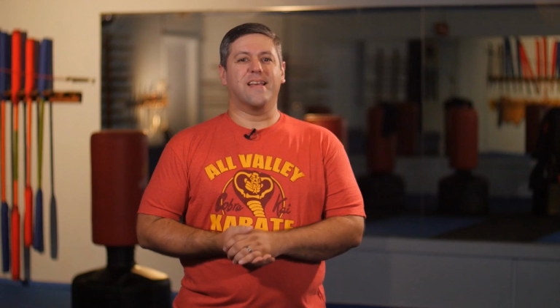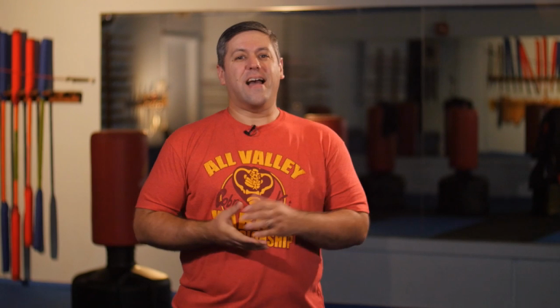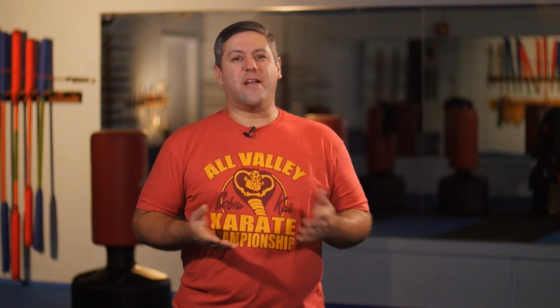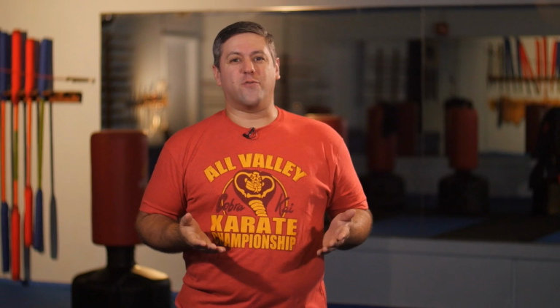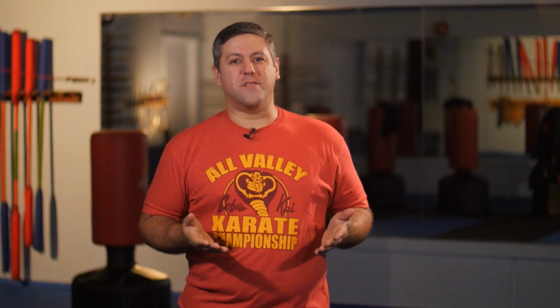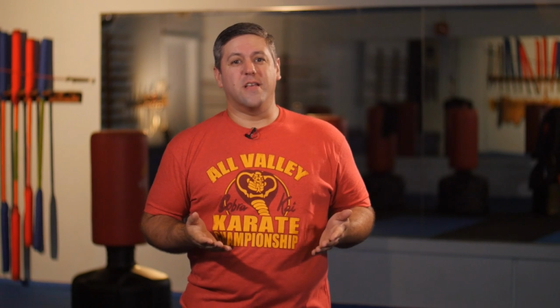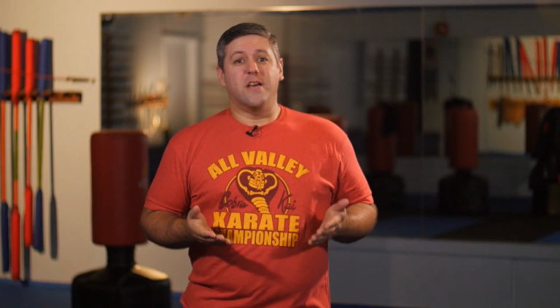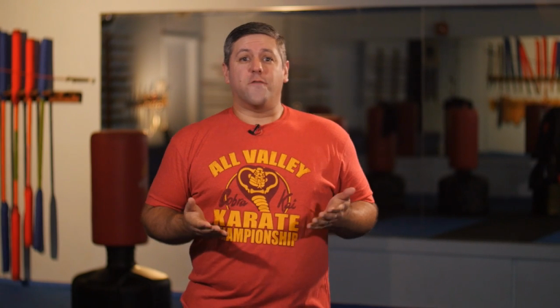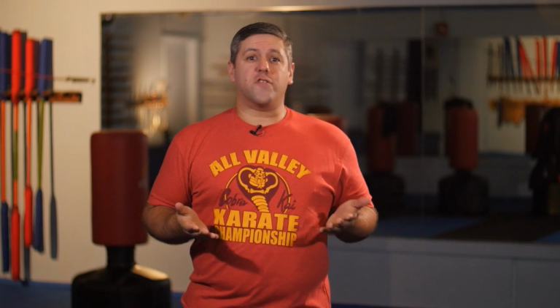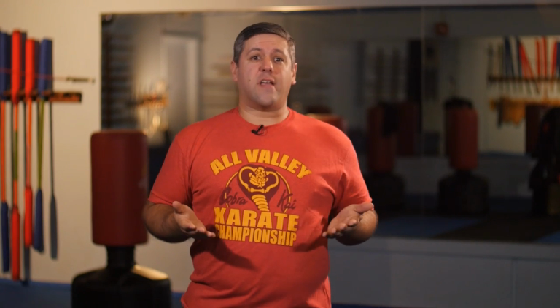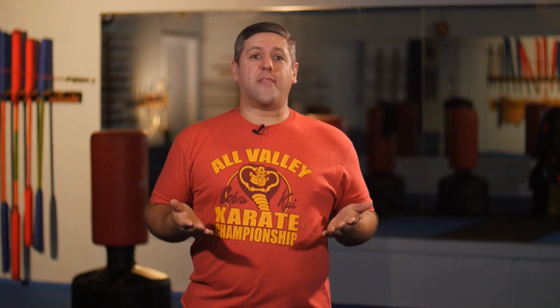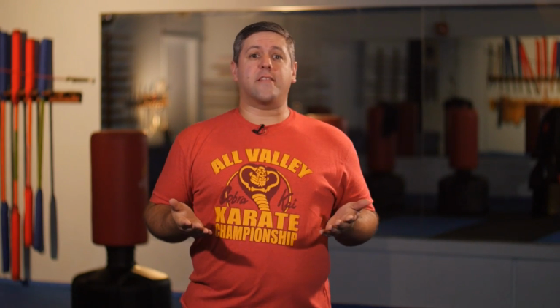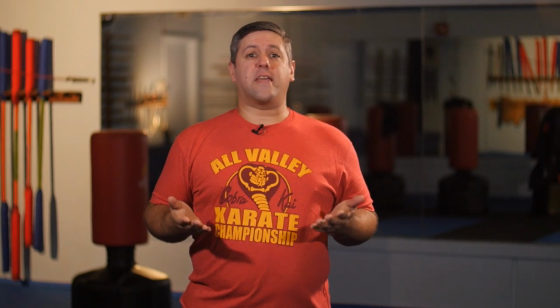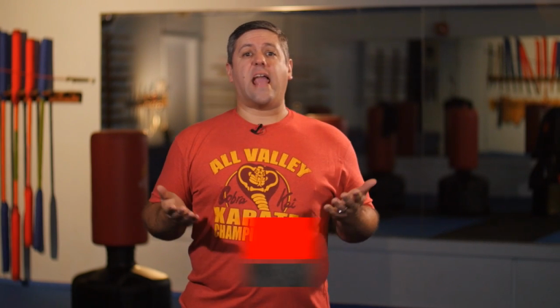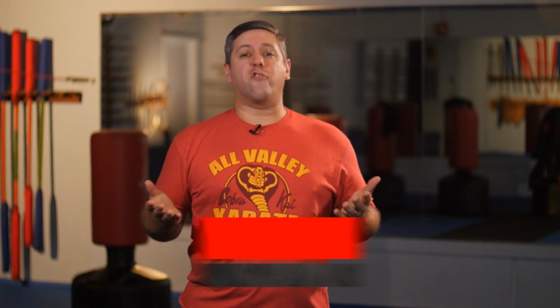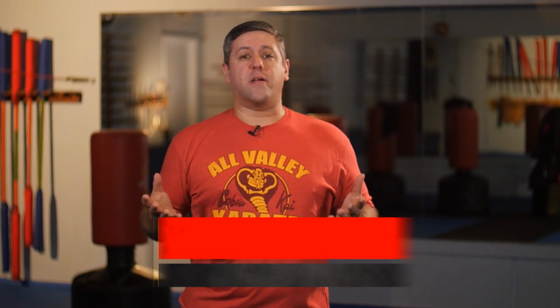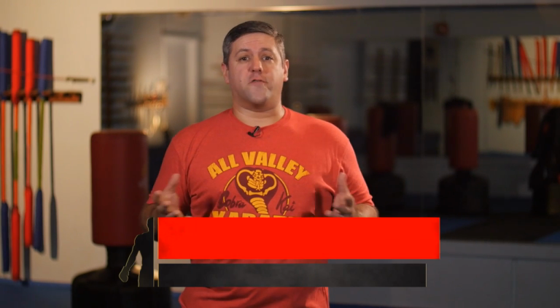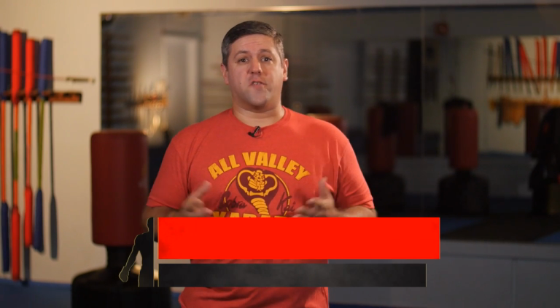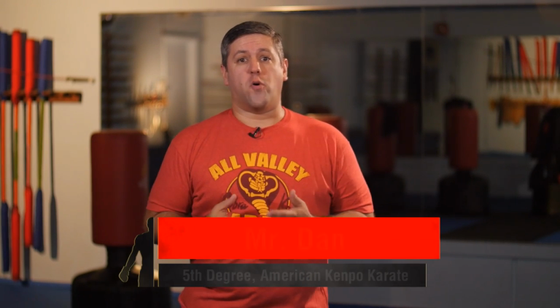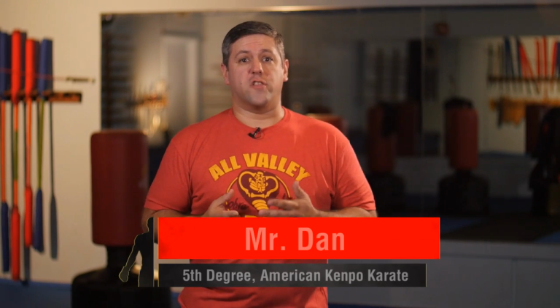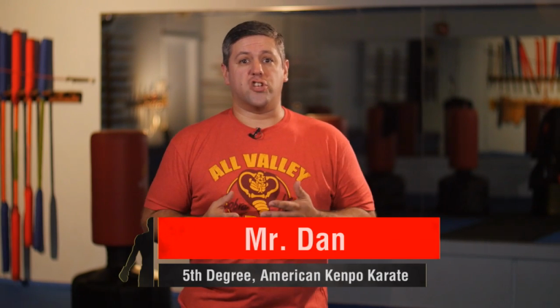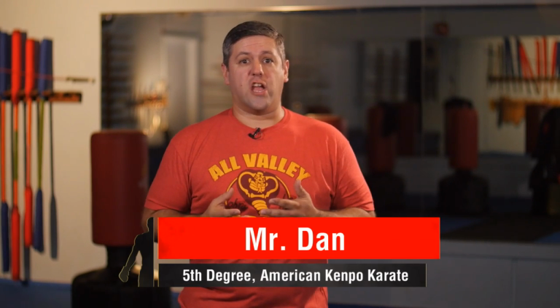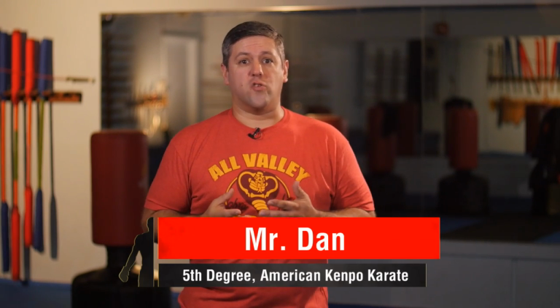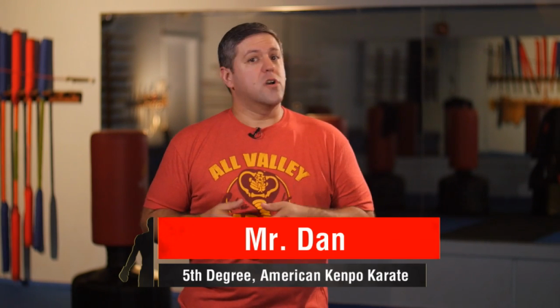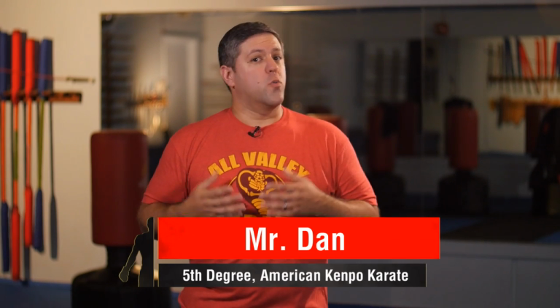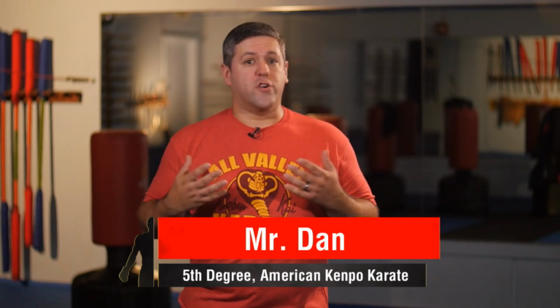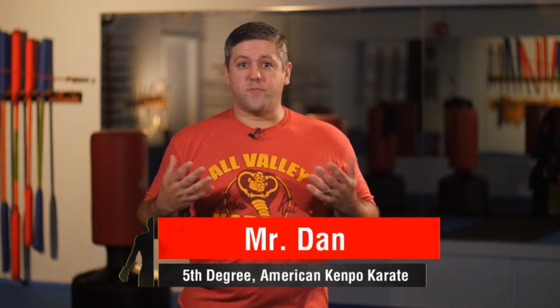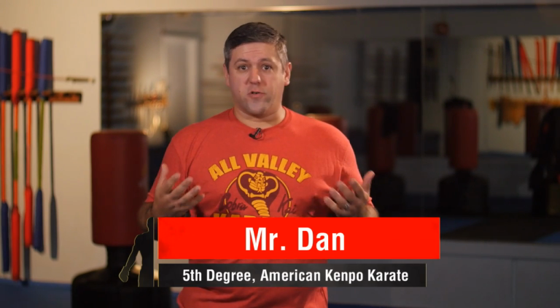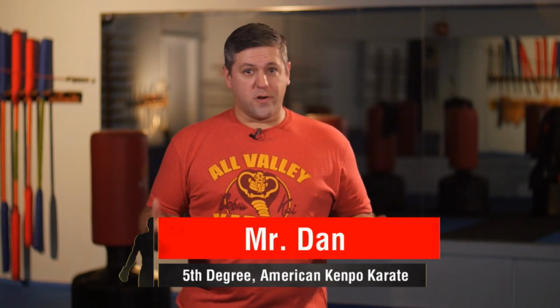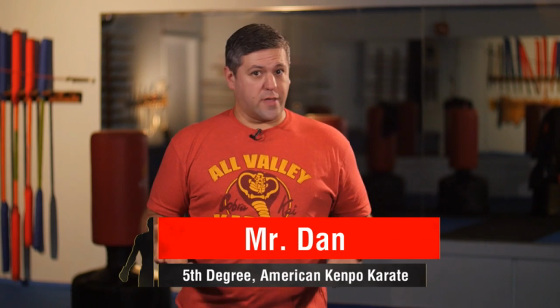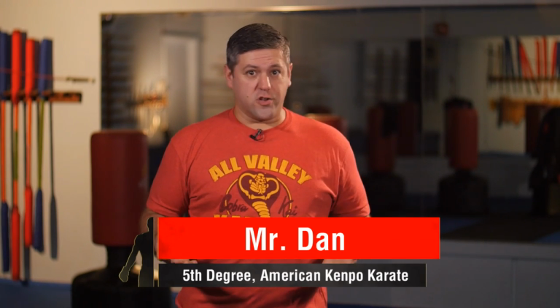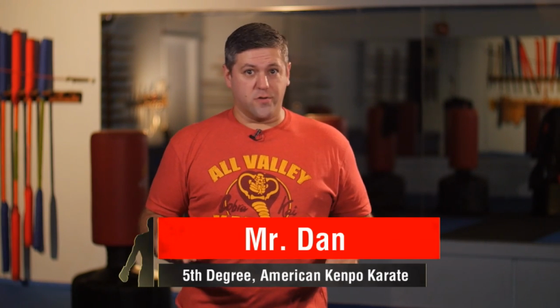Hi everyone. First, I'd like to thank everybody for supporting this channel. We couldn't be growing without you.